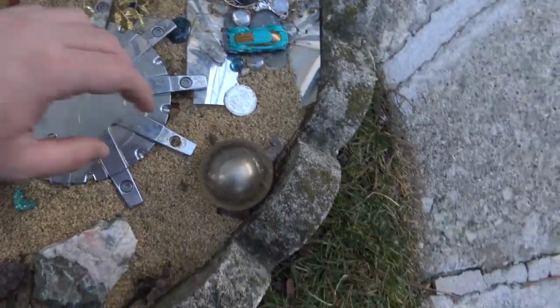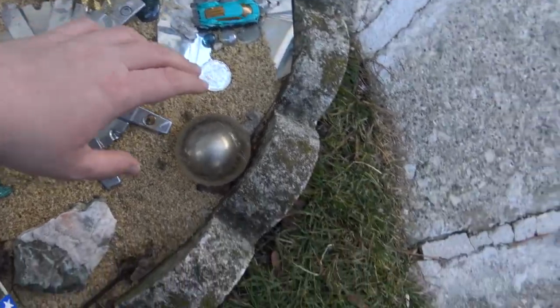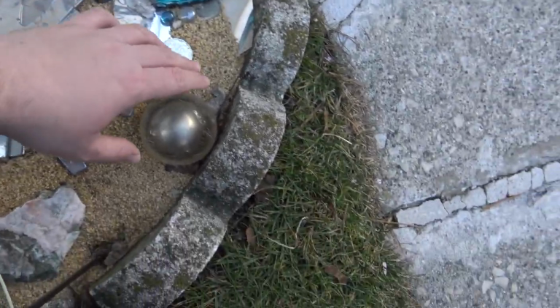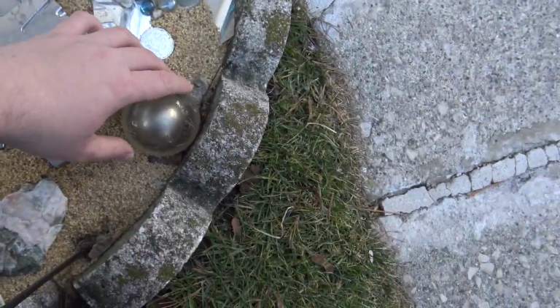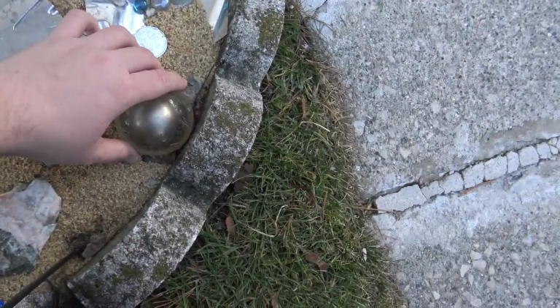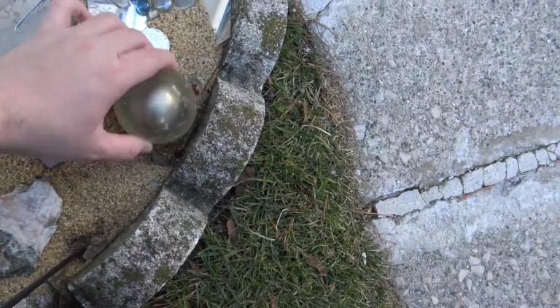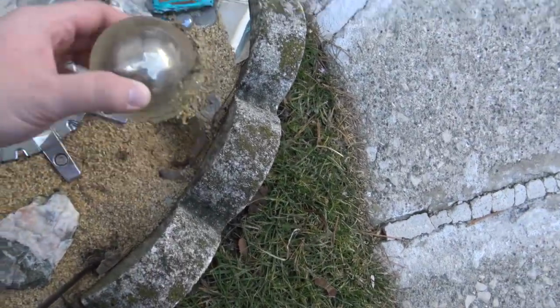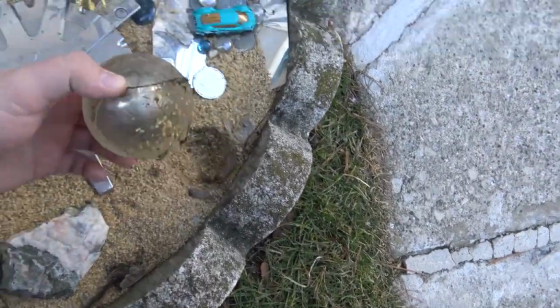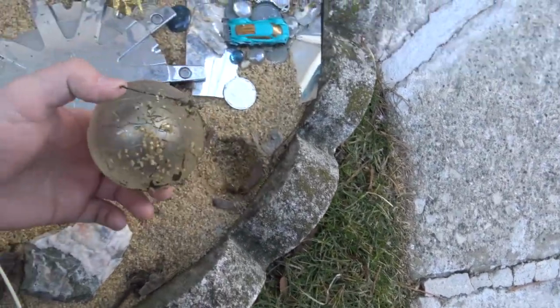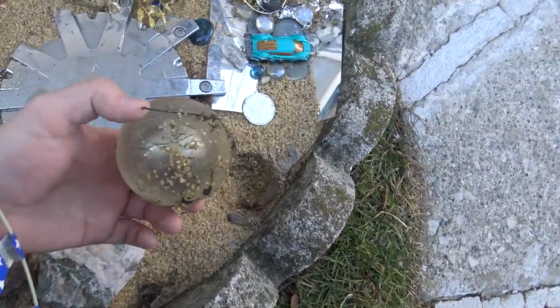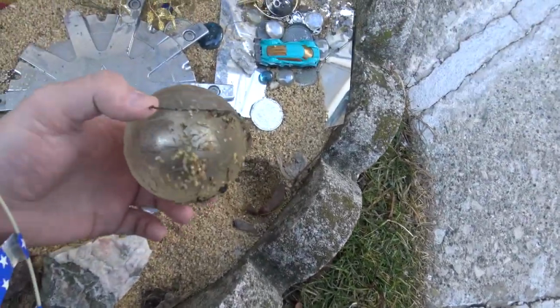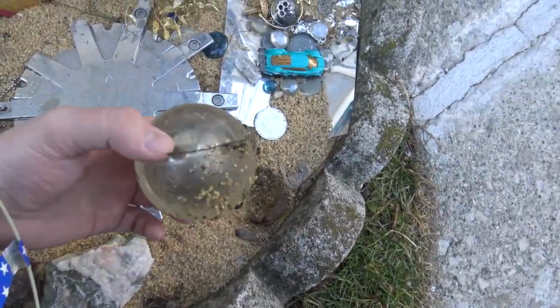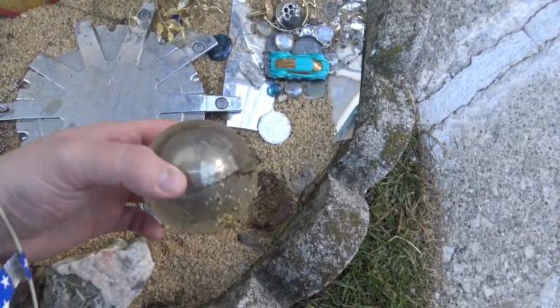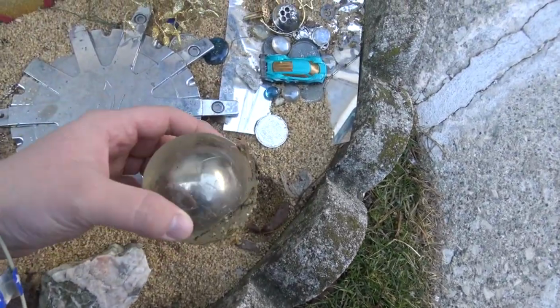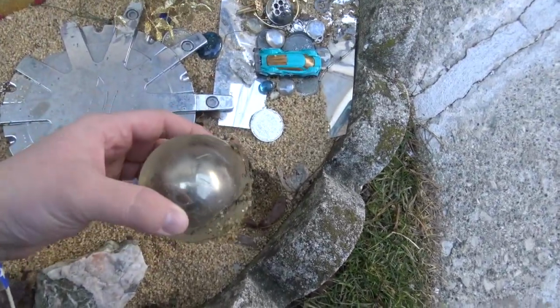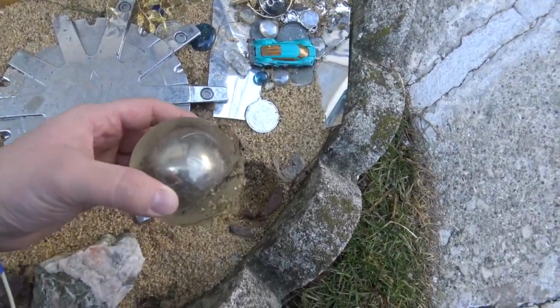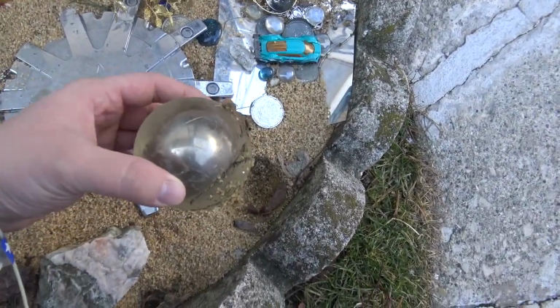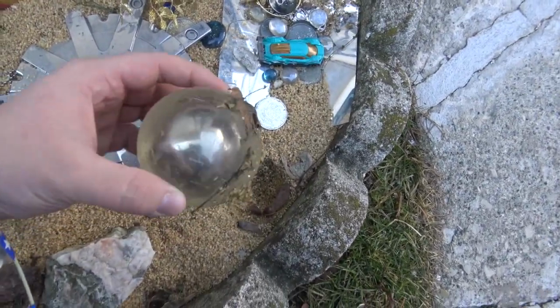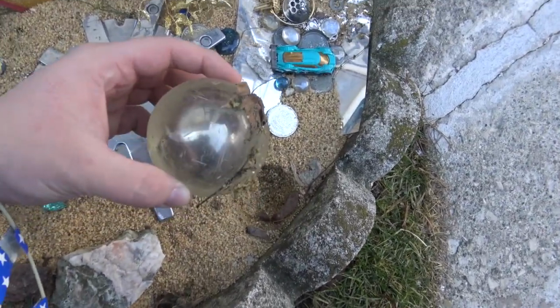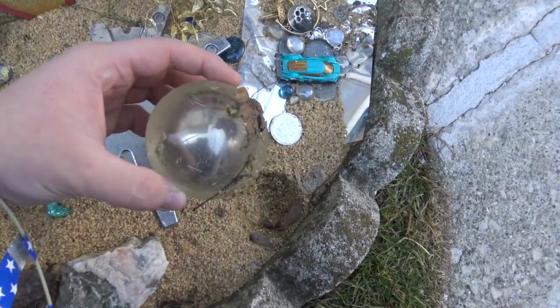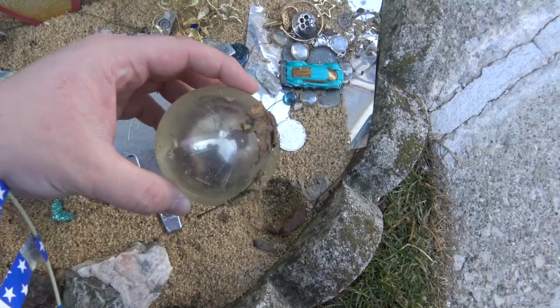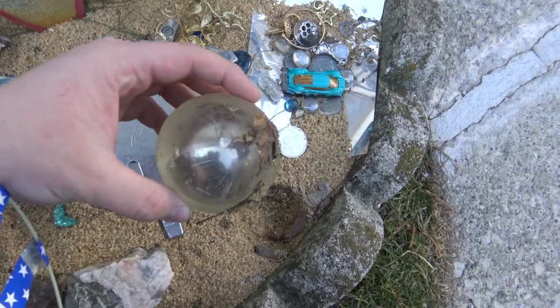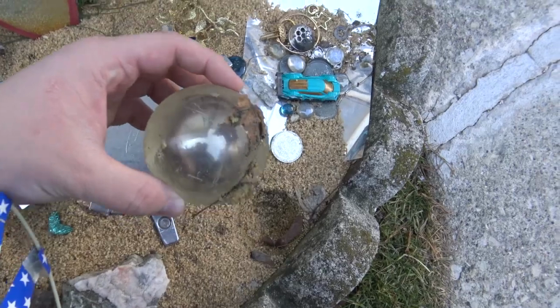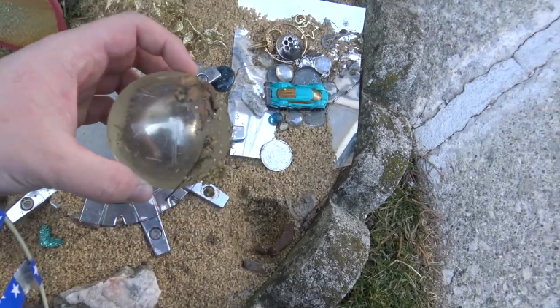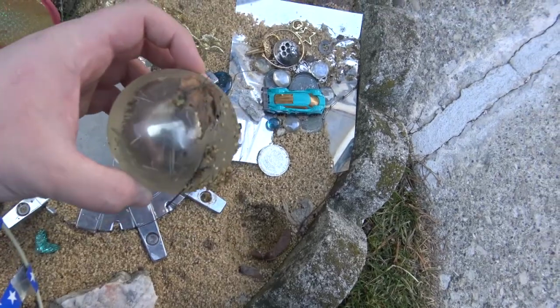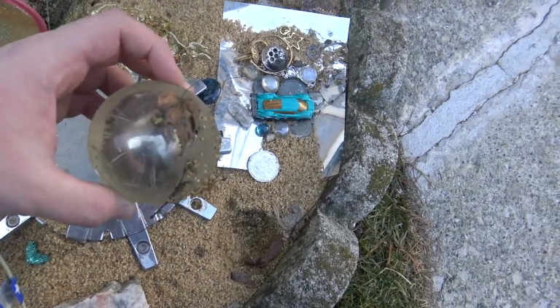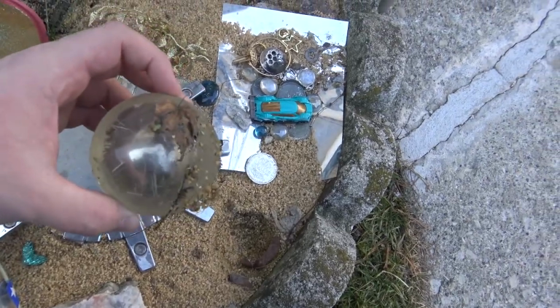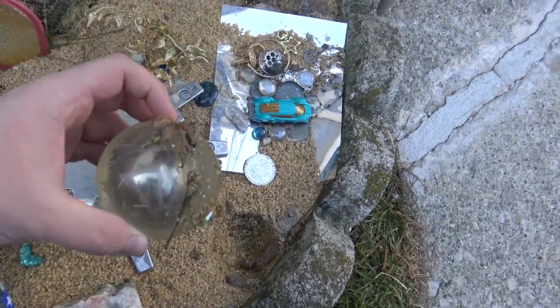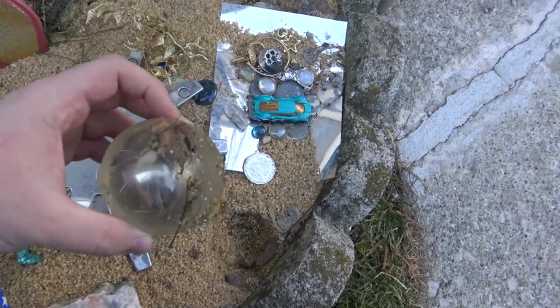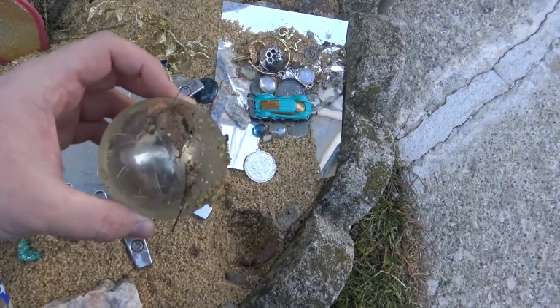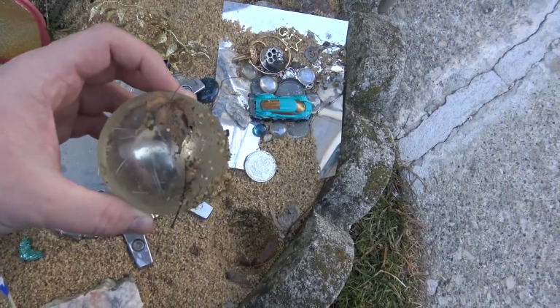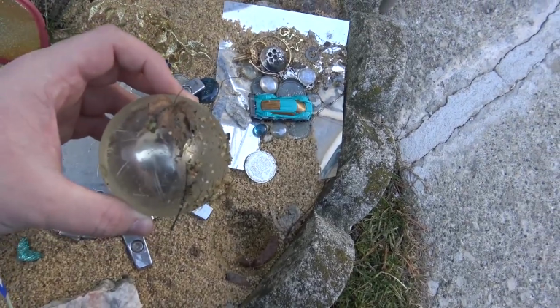This is an old Fusigi ball. You guys remember Fusigi? Where it looks so cool in the commercials, and then when you actually got it, you're like, what the...?